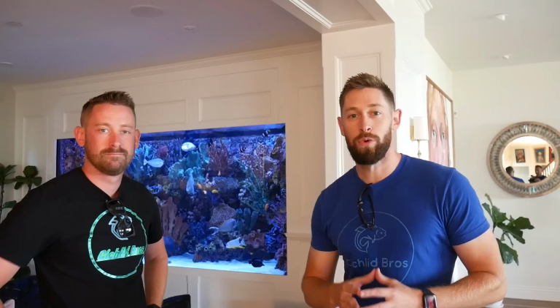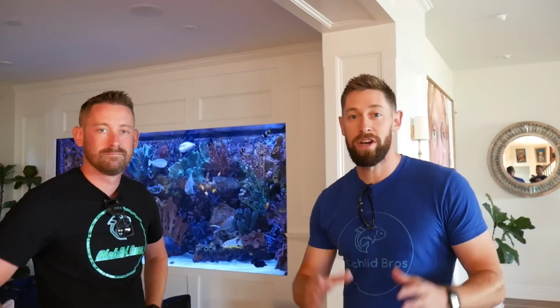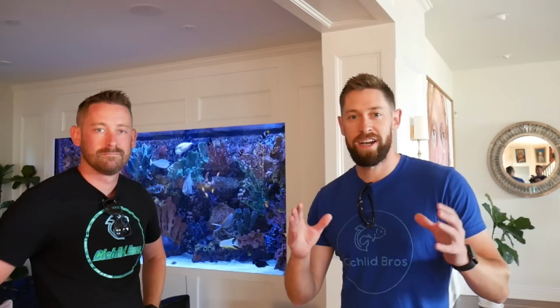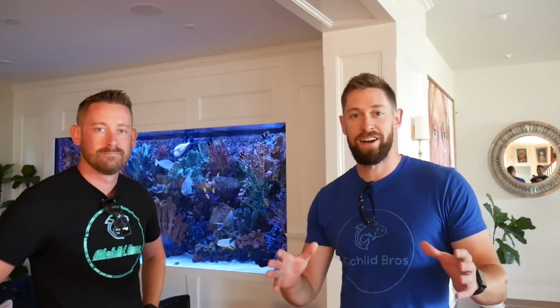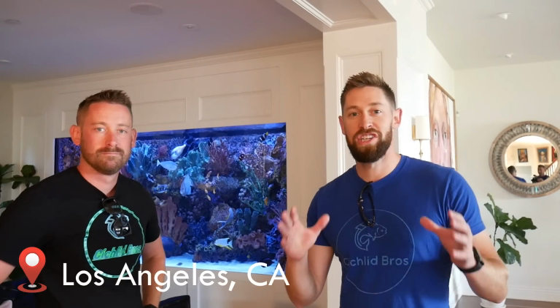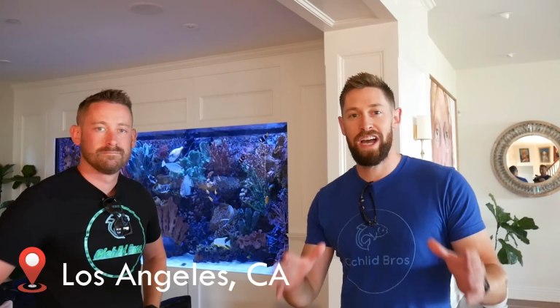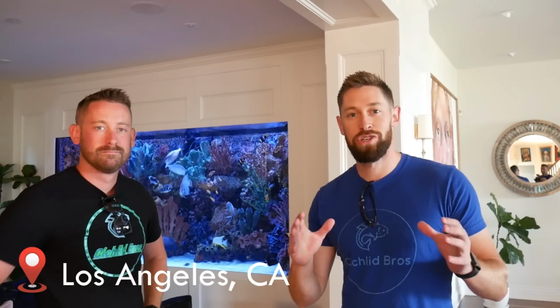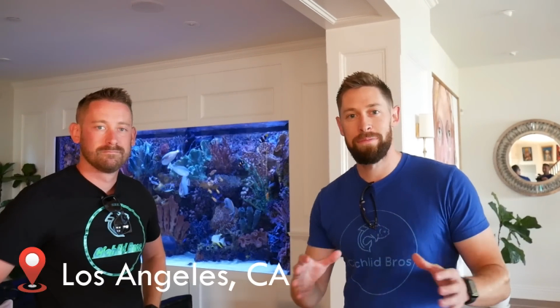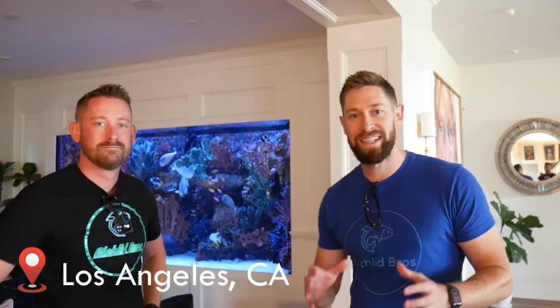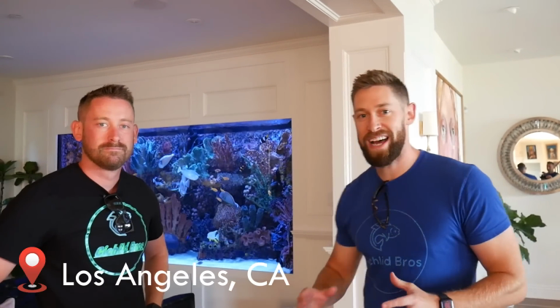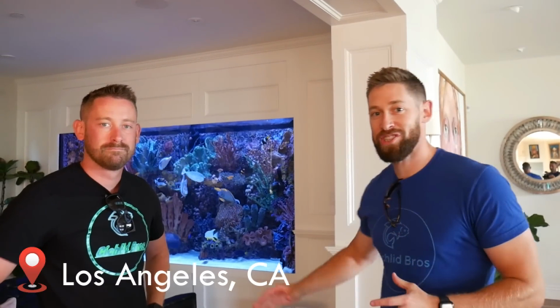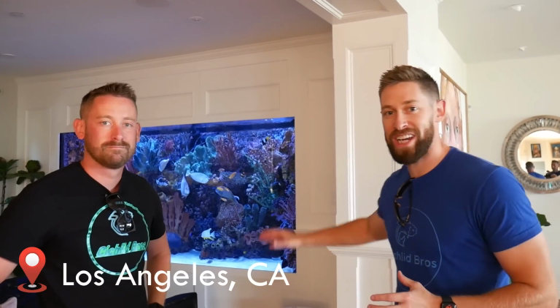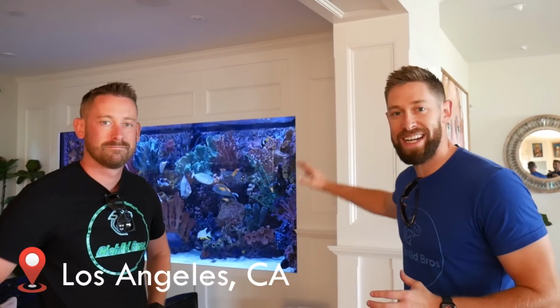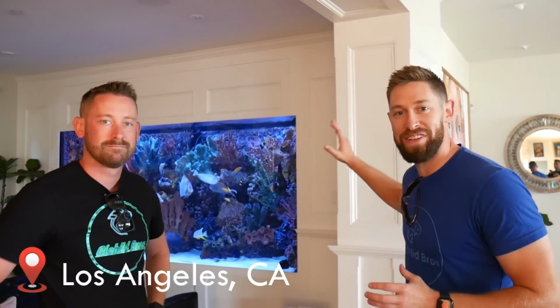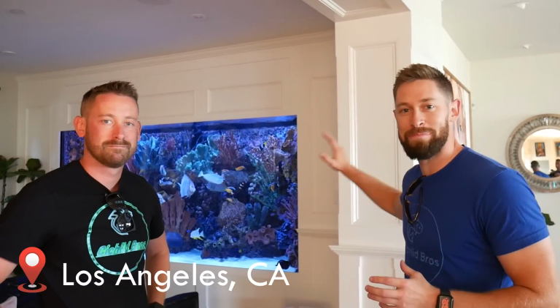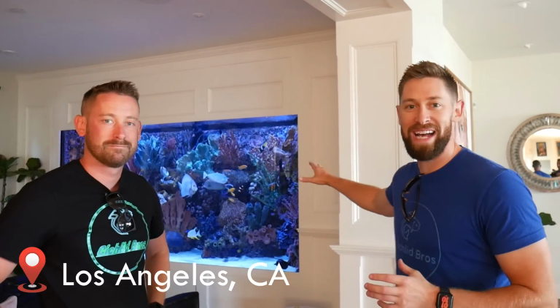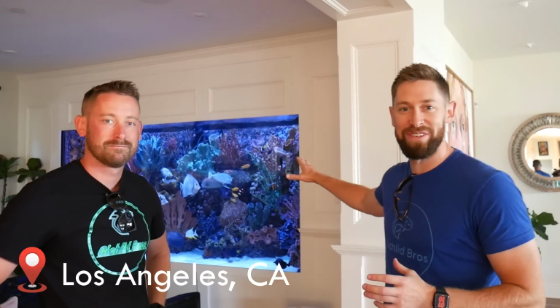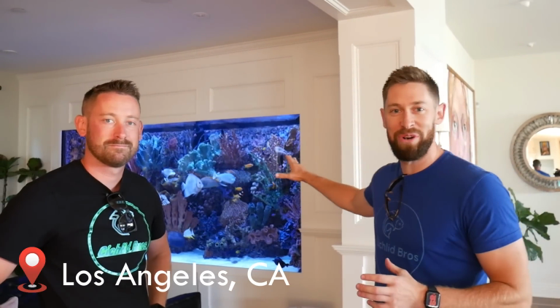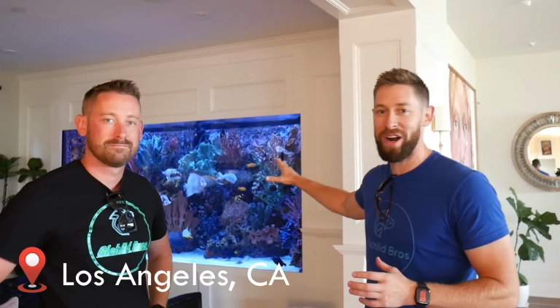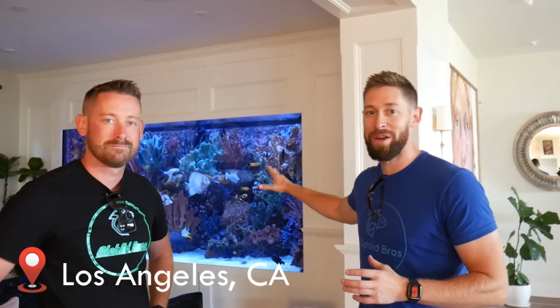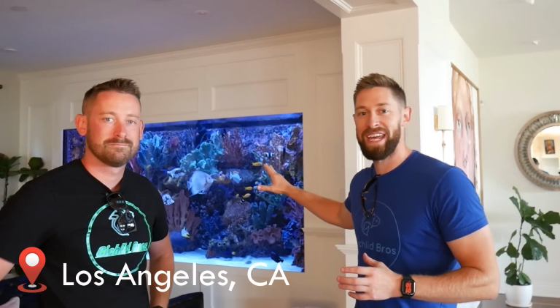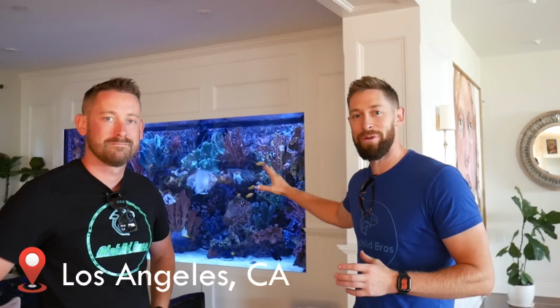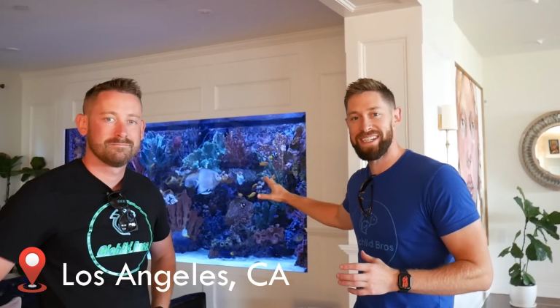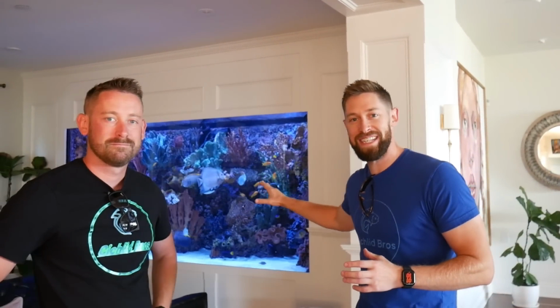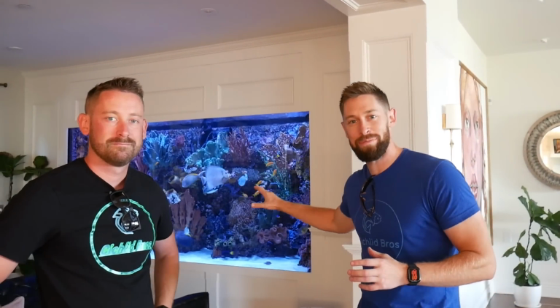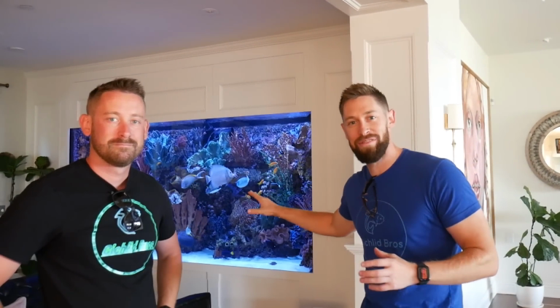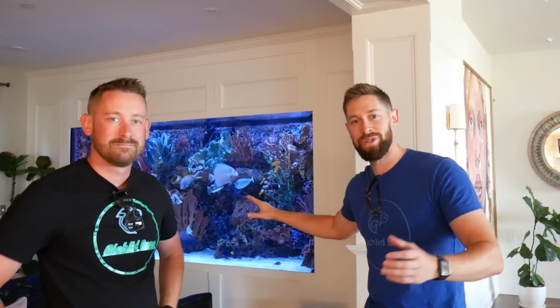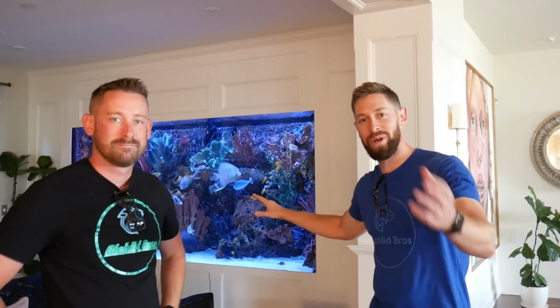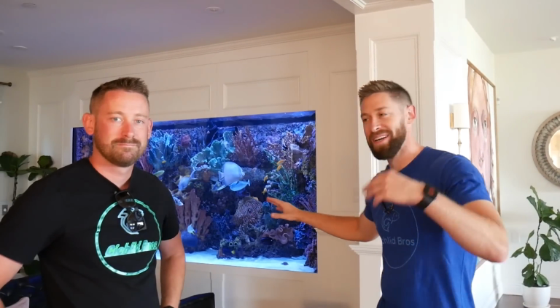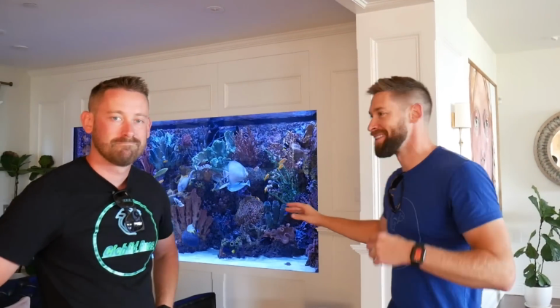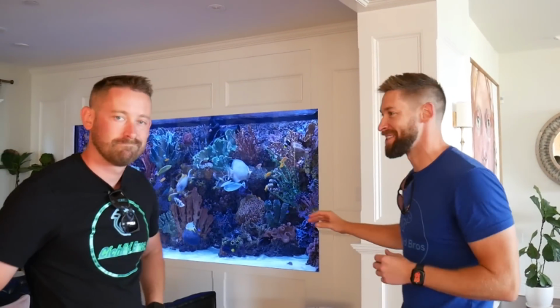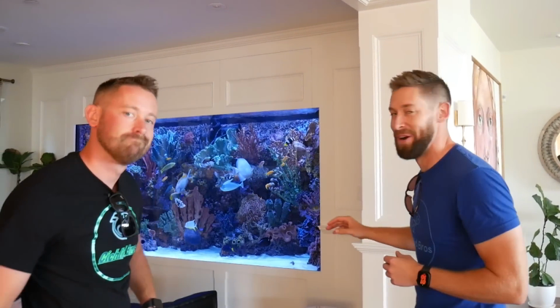So we are here at Jeff Tremaine's house checking out this massive aquarium. Can't wait to get this private tour. Let's go.